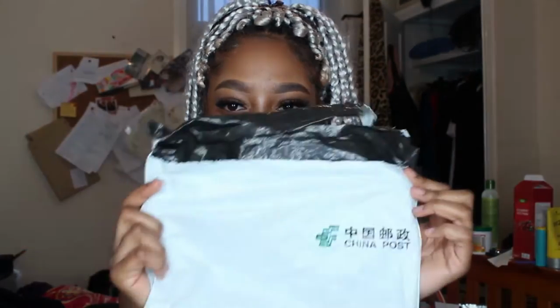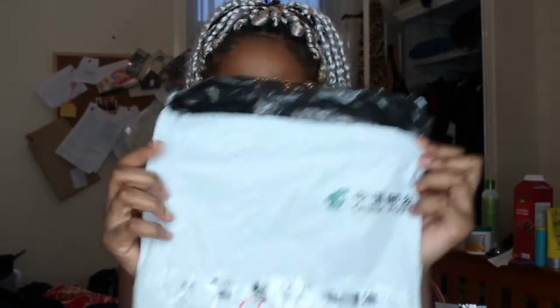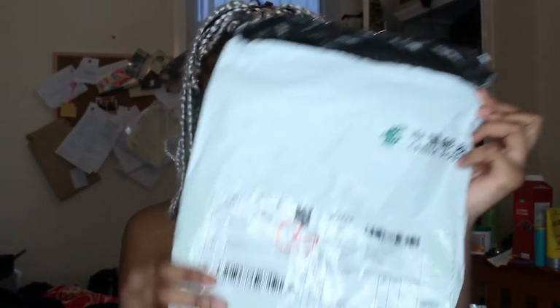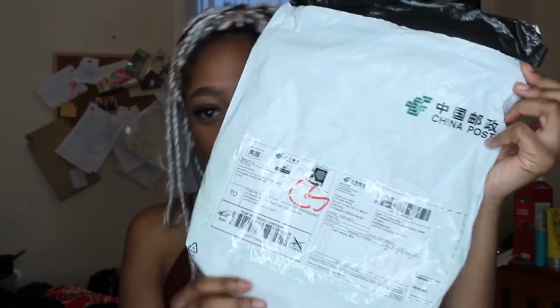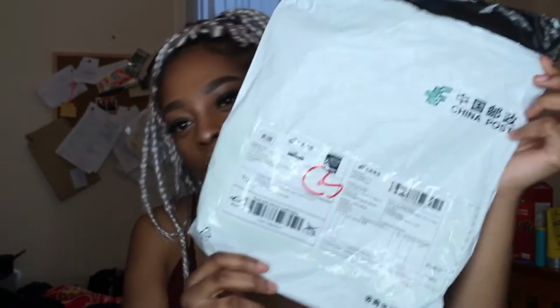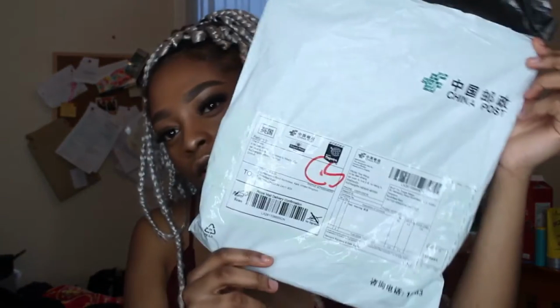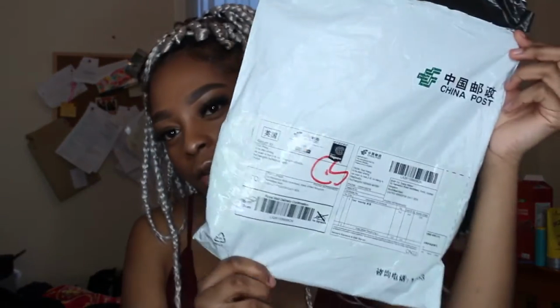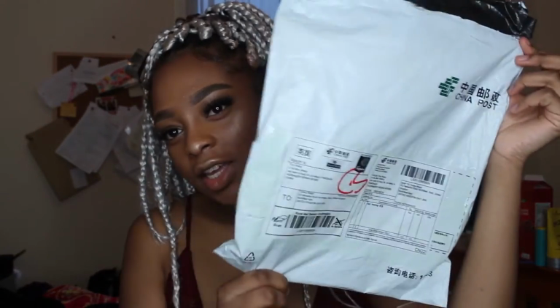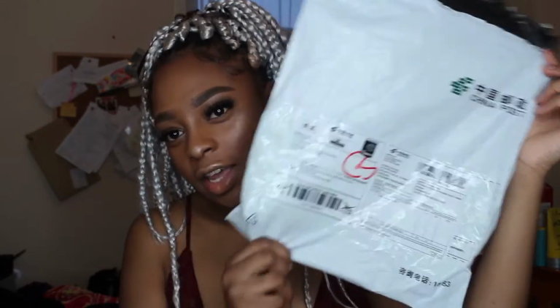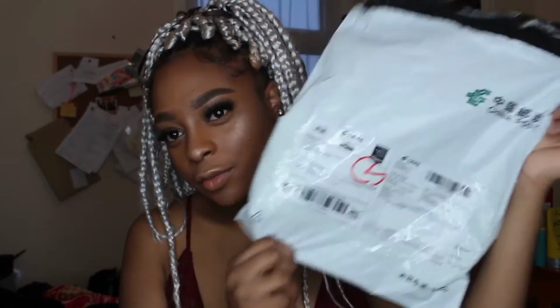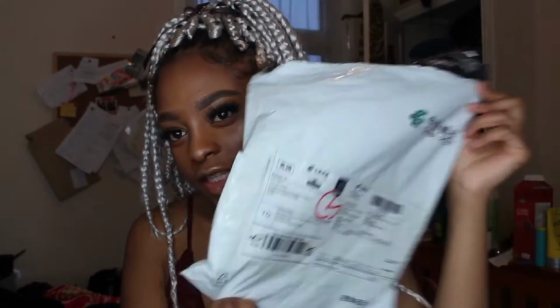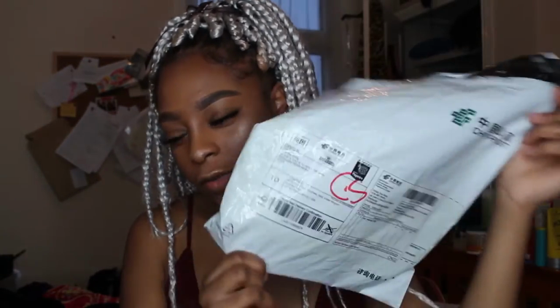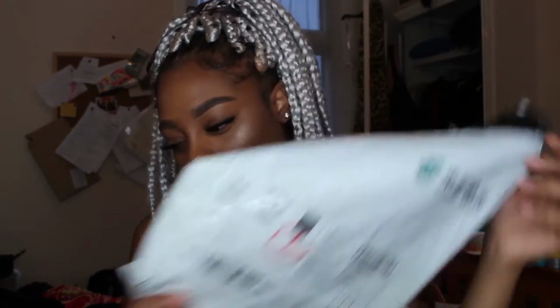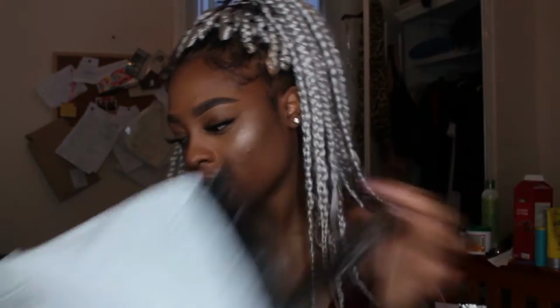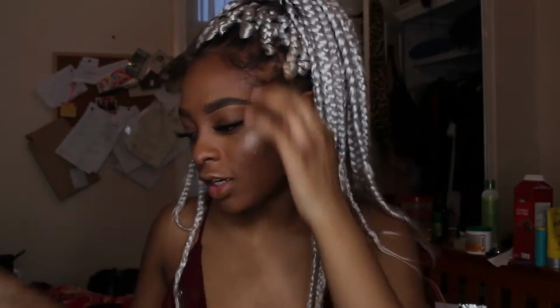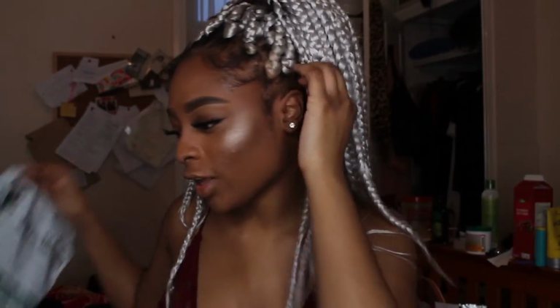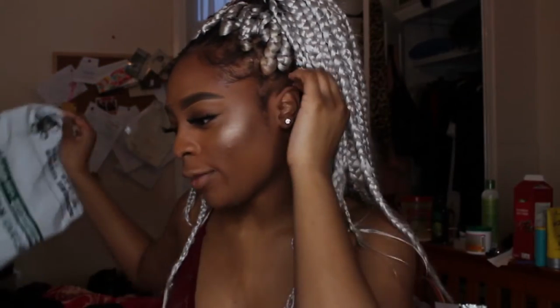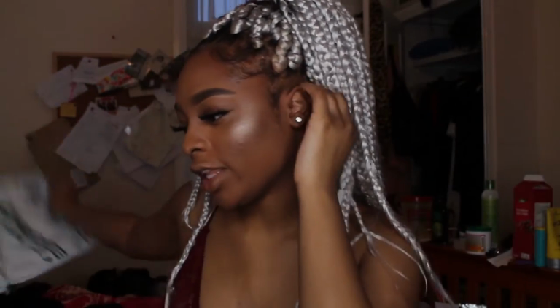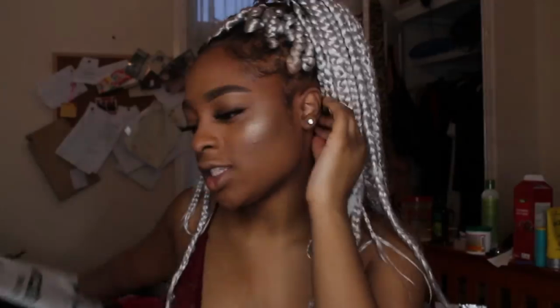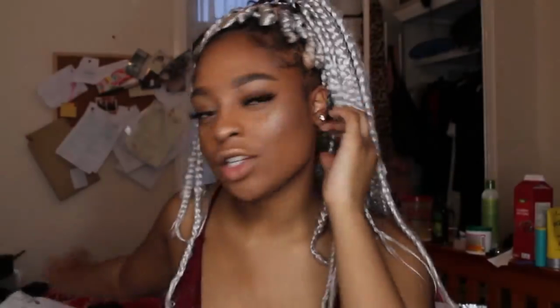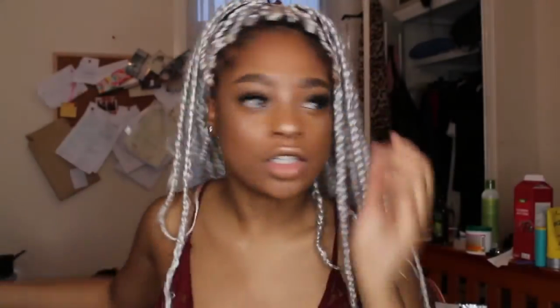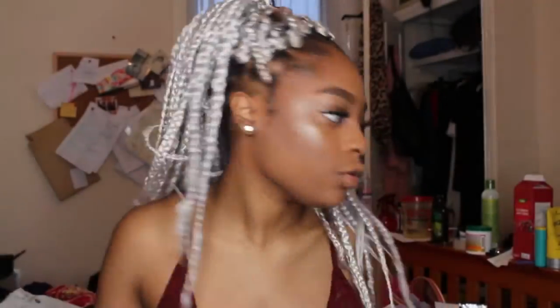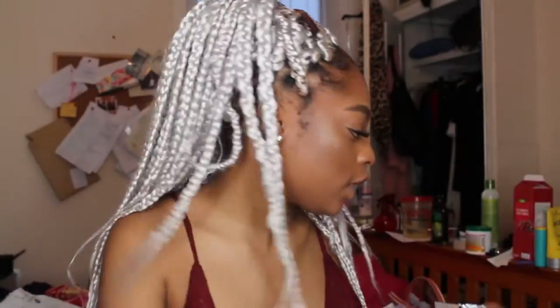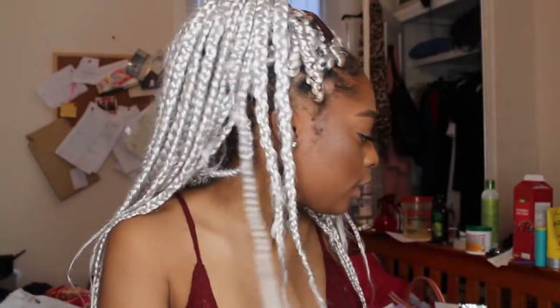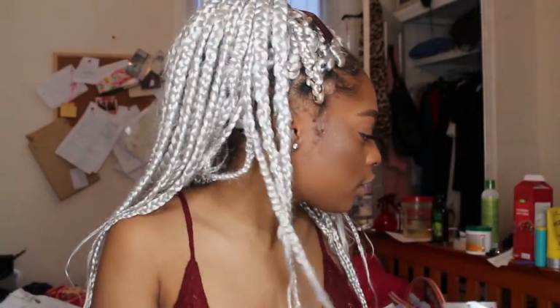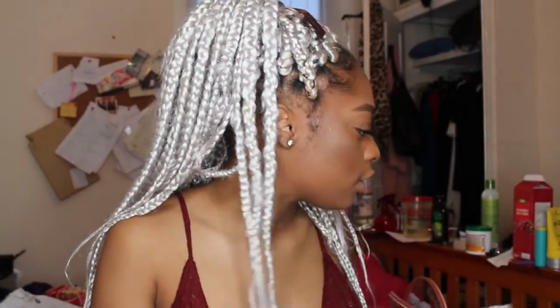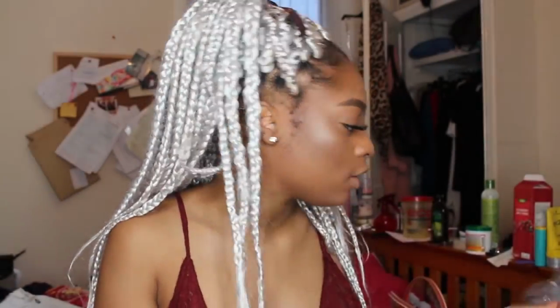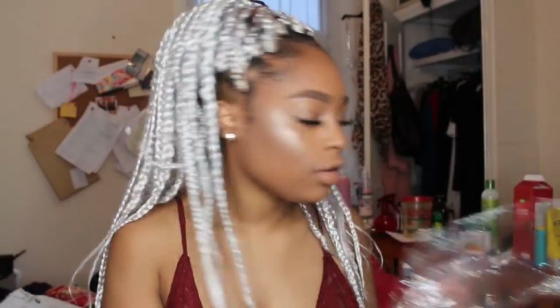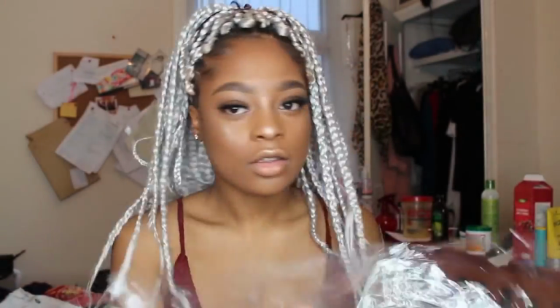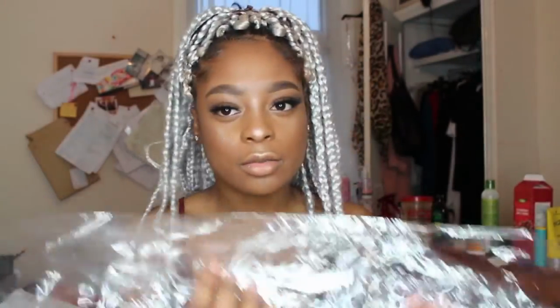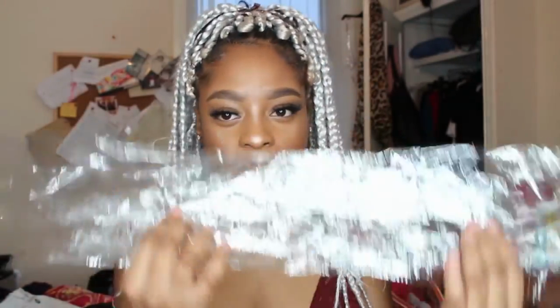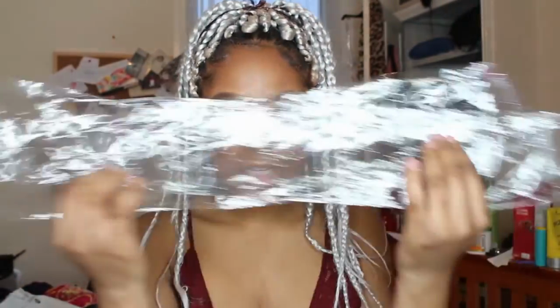It came in this little packet — just the standard little packaging.